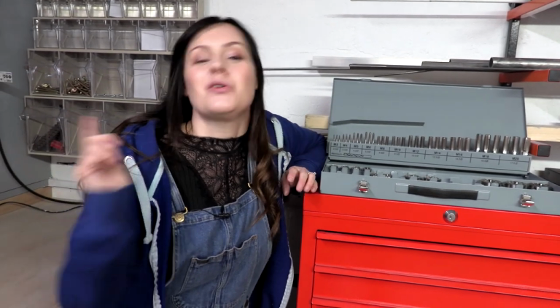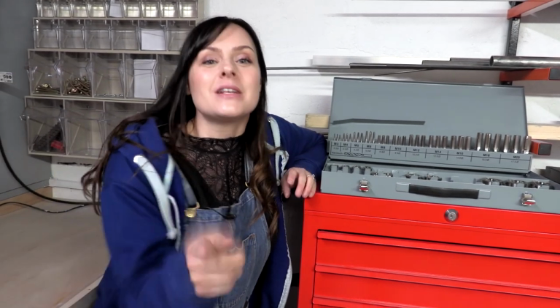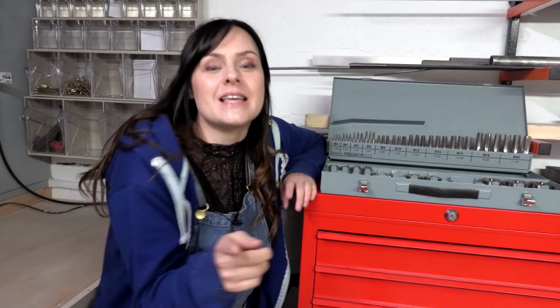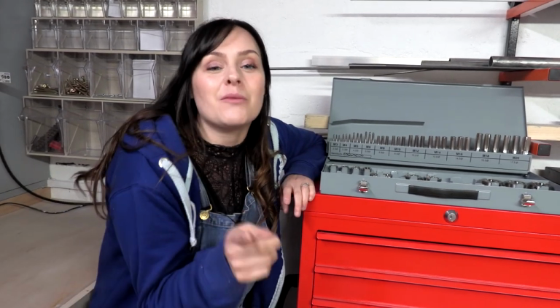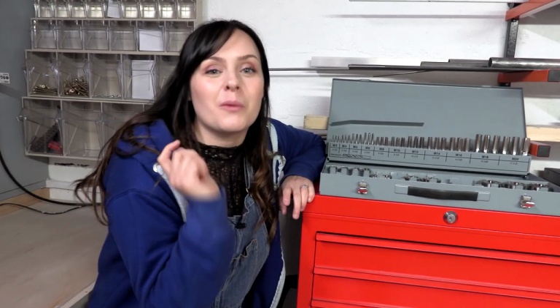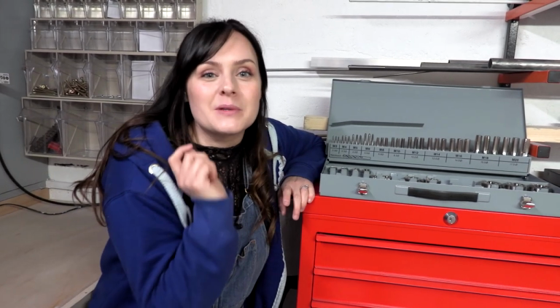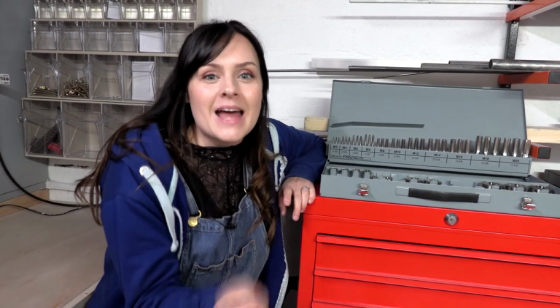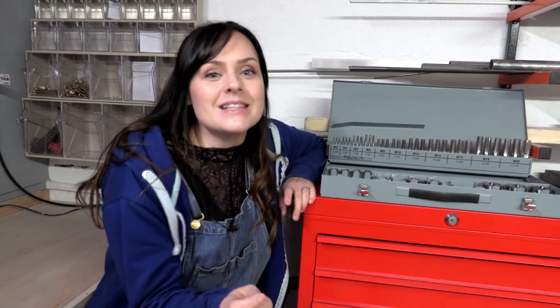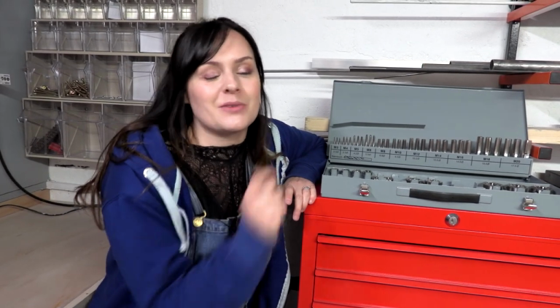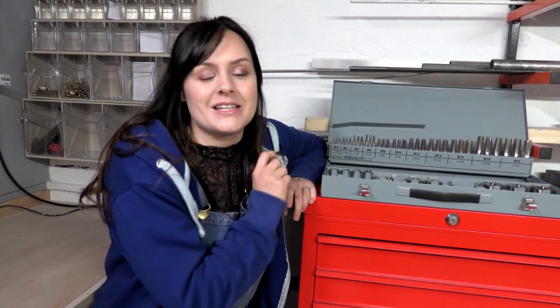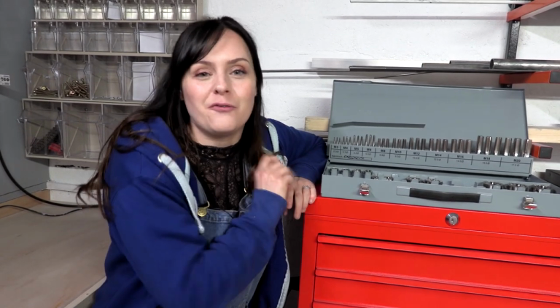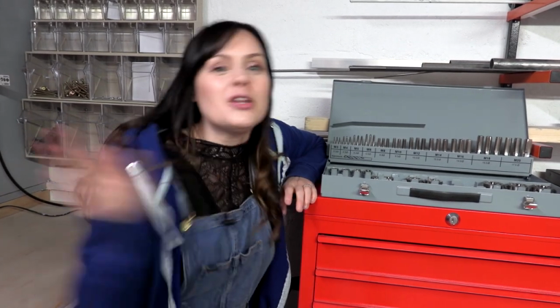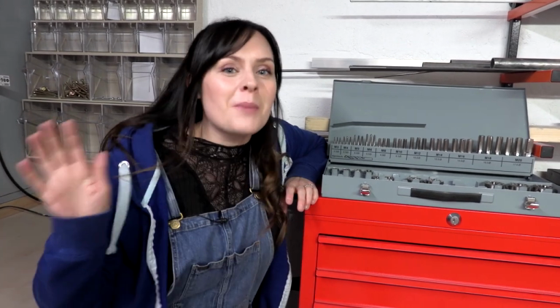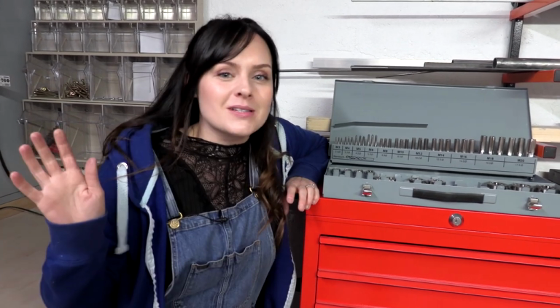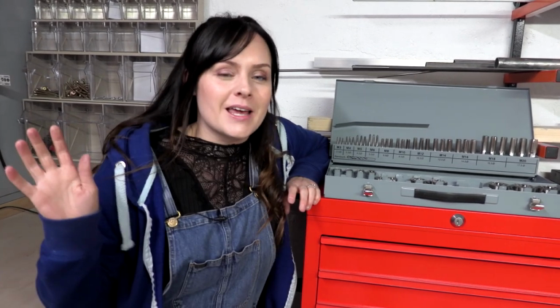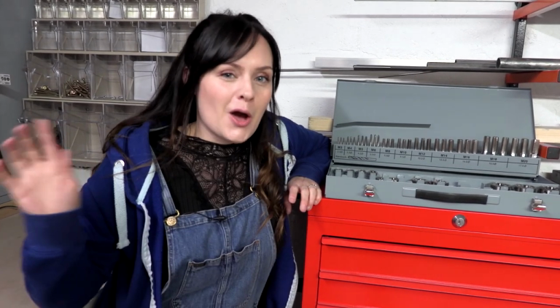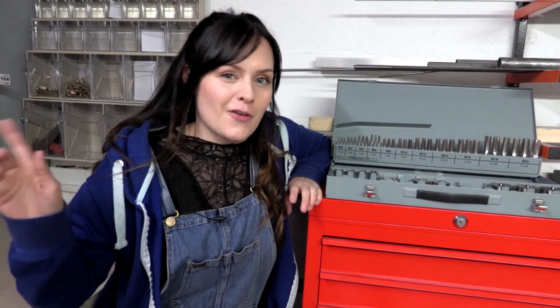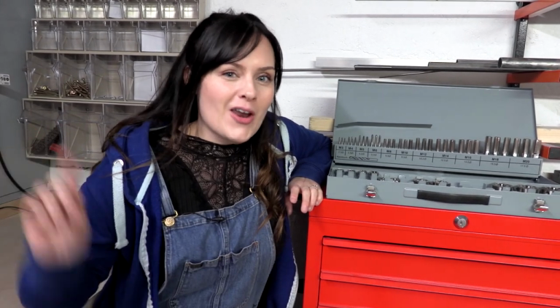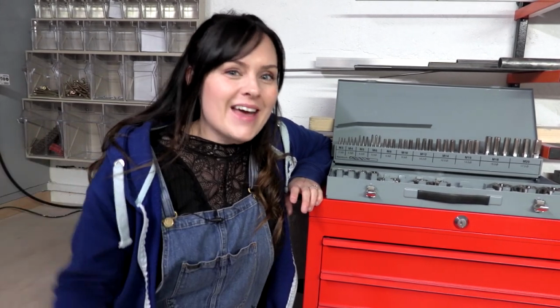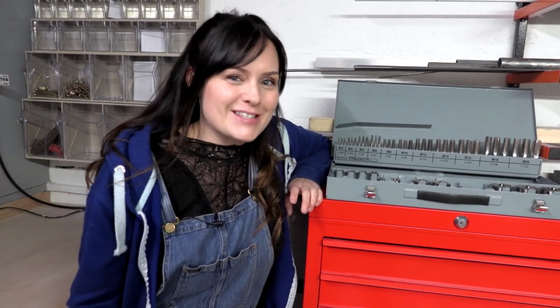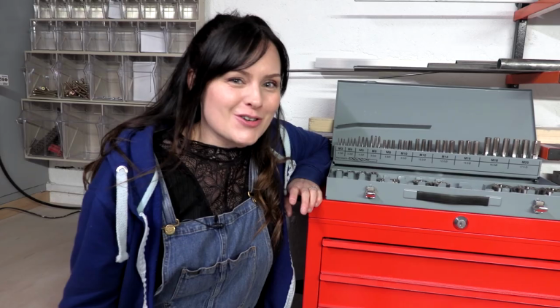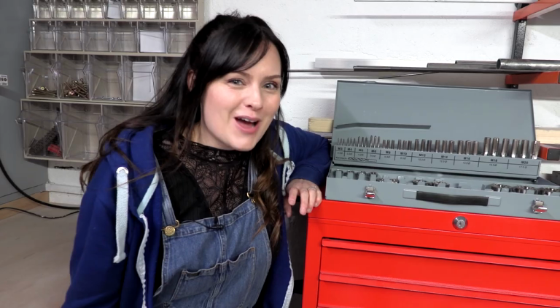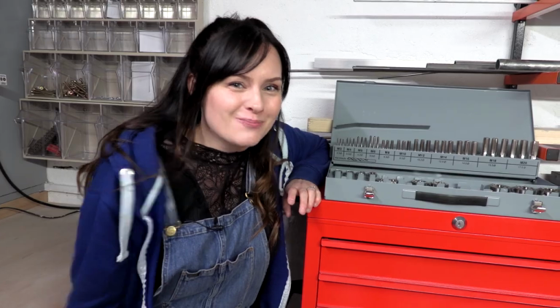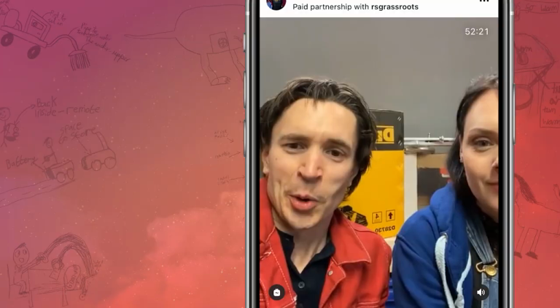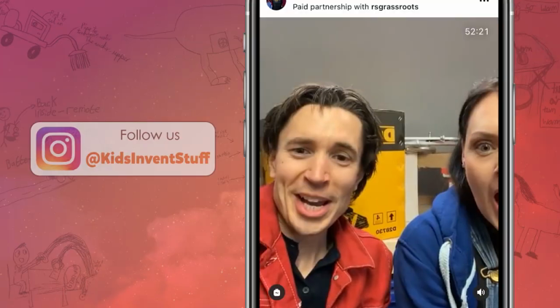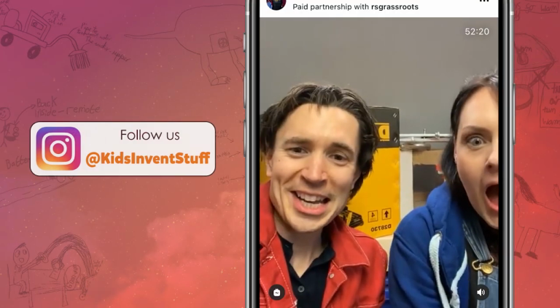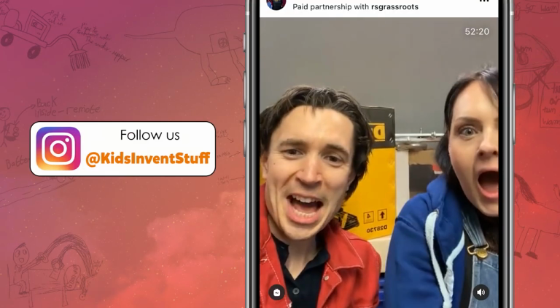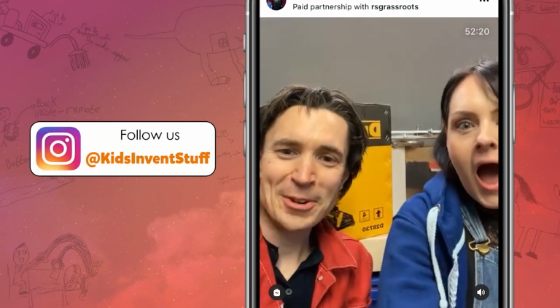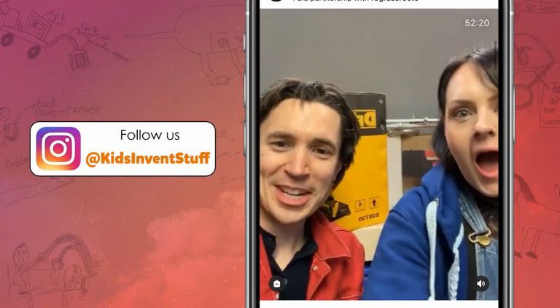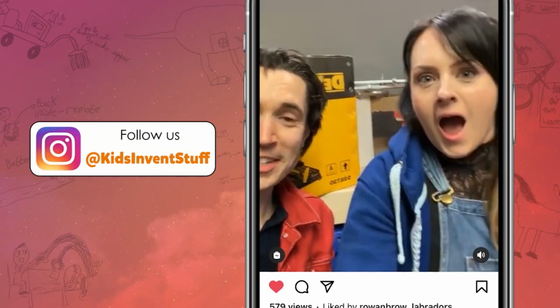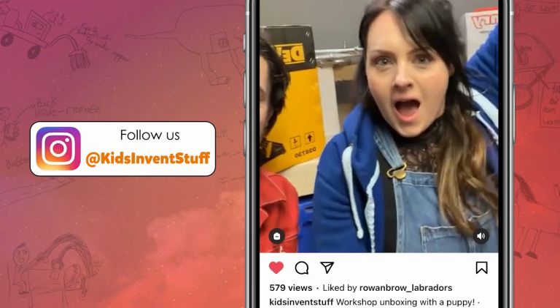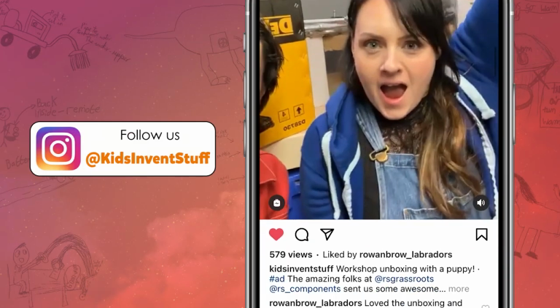If you want to see what we were sent, we did a full unboxing over on our Instagram. We're live on Instagram!